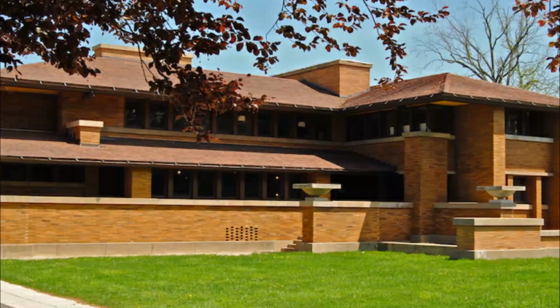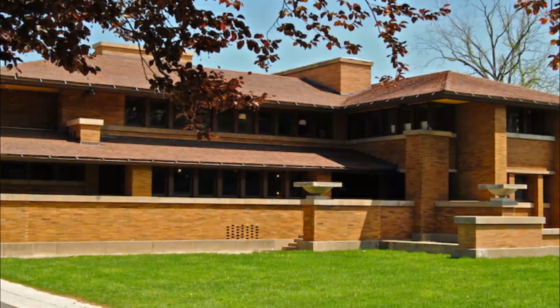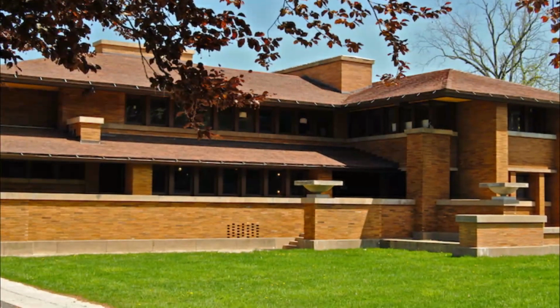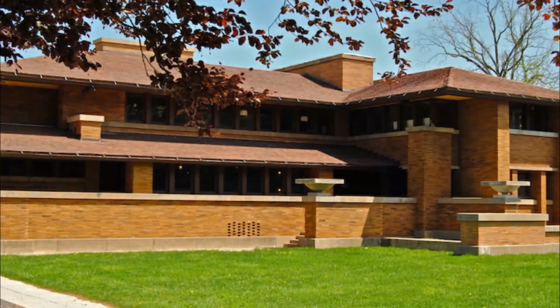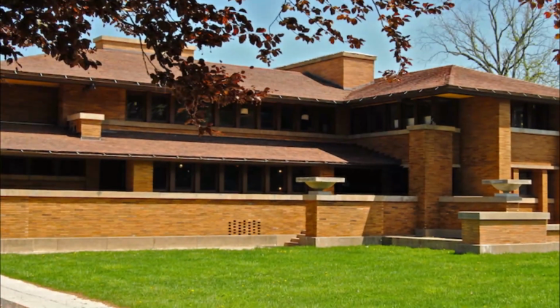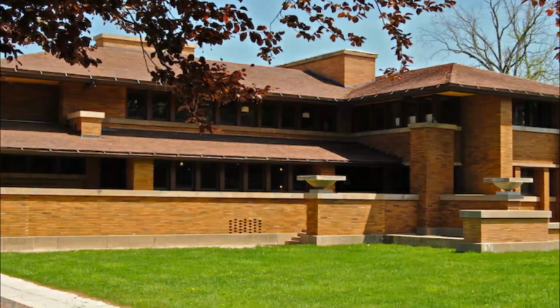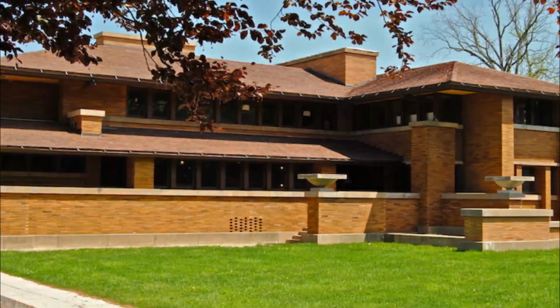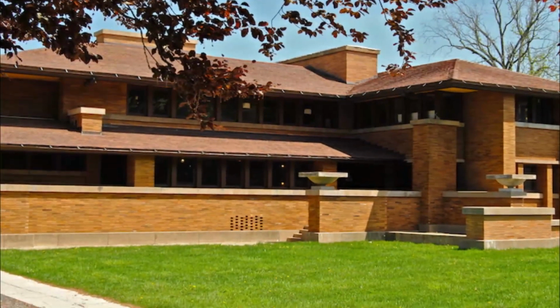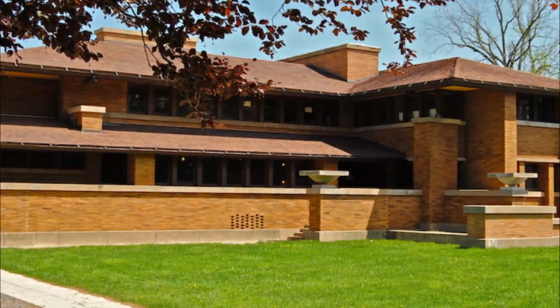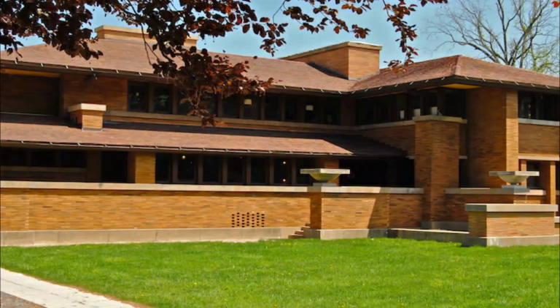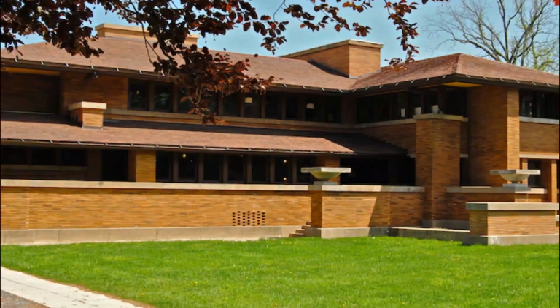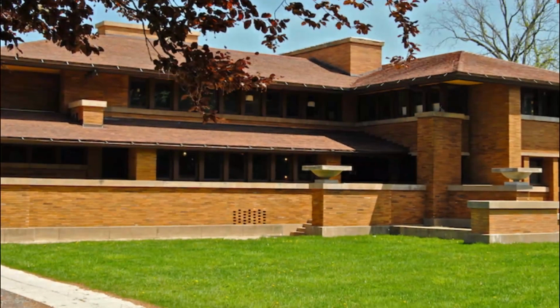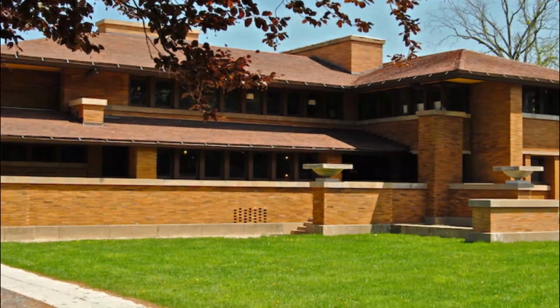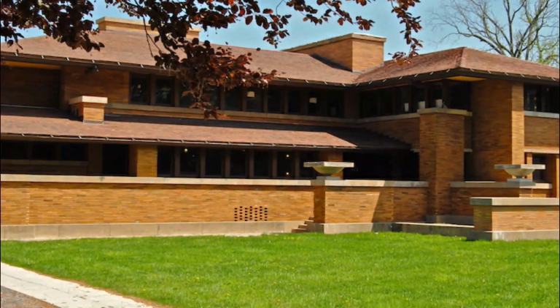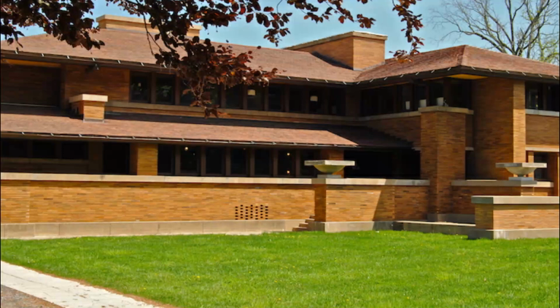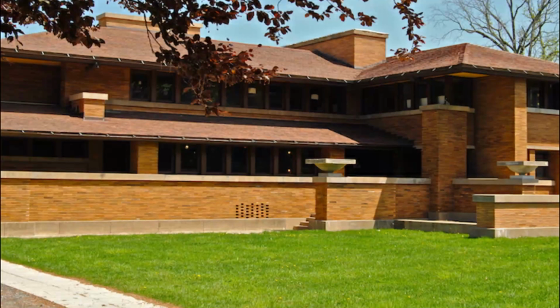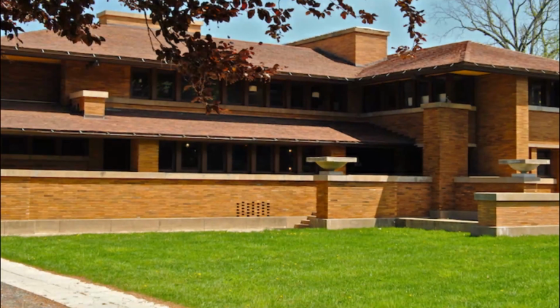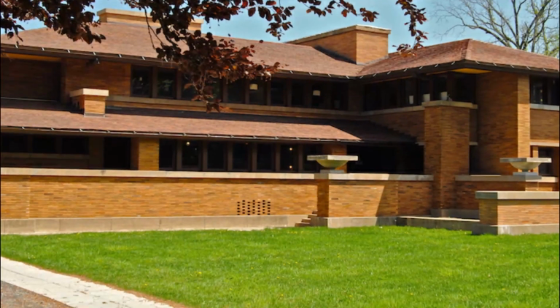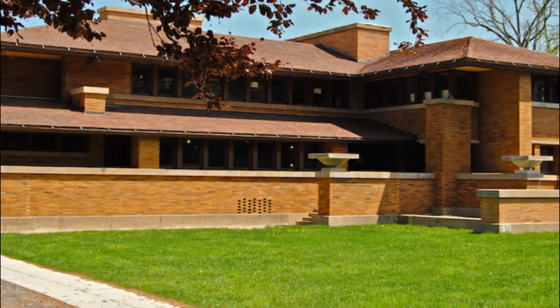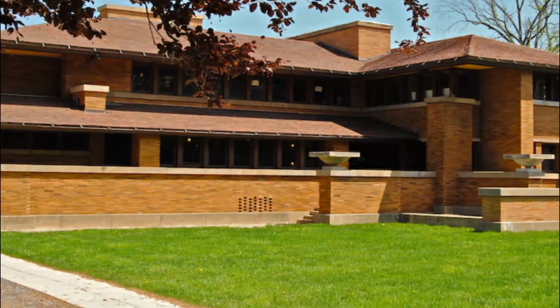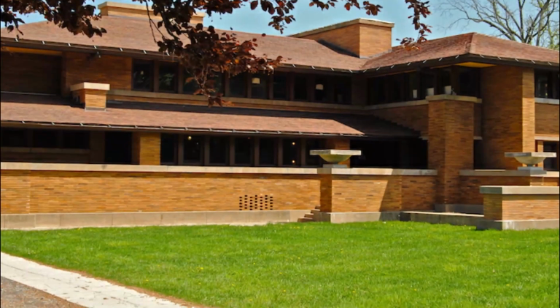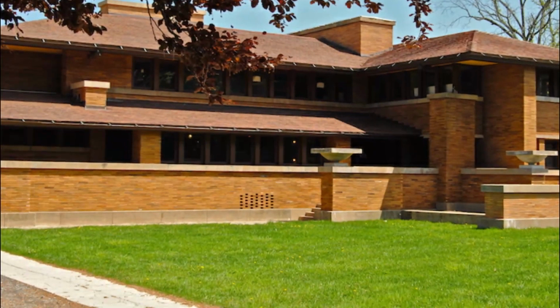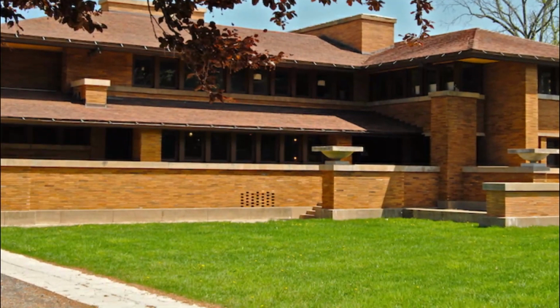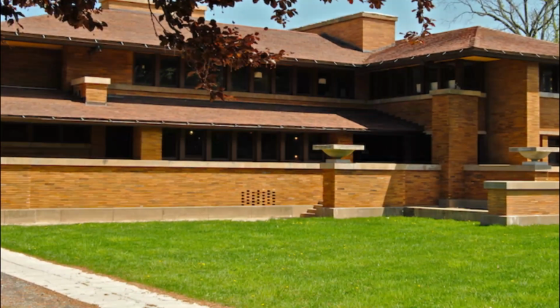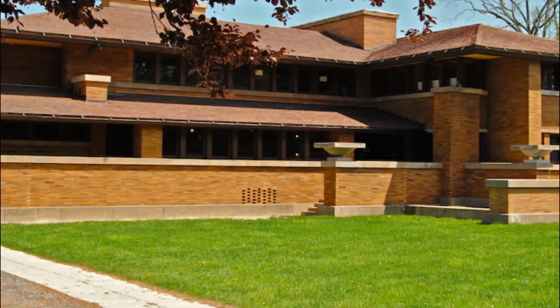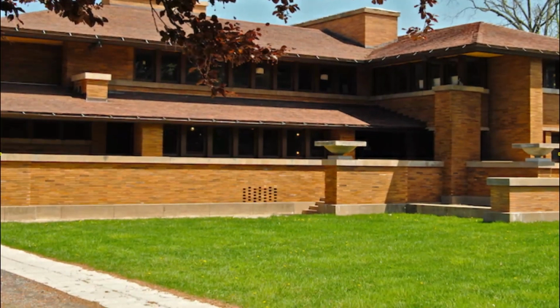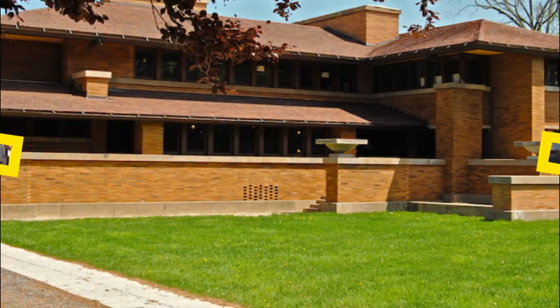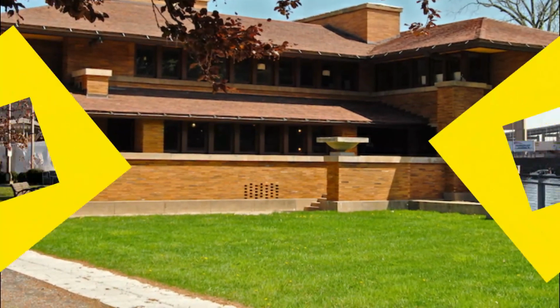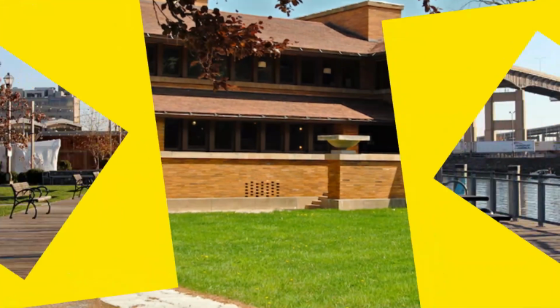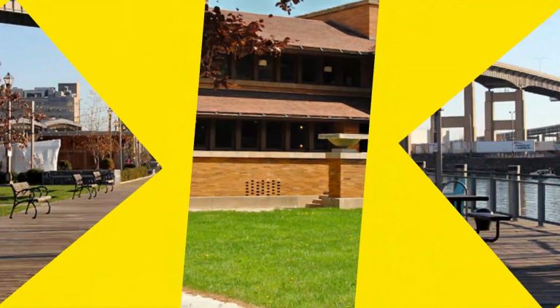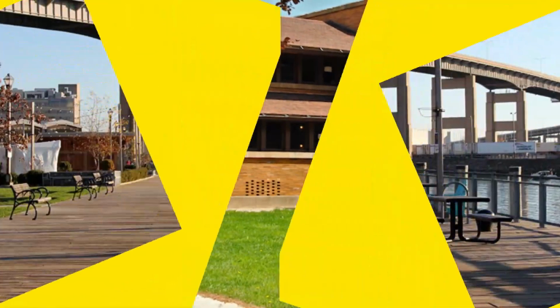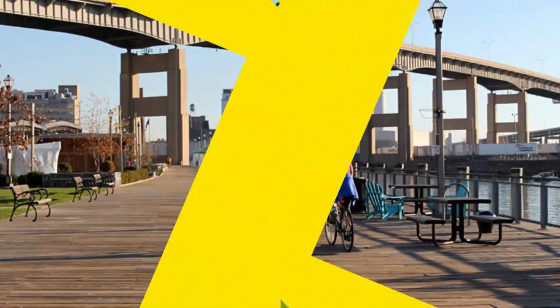This house is considered one of Wright's finest prairie houses and one of his greatest accomplishments from the first half of his career.